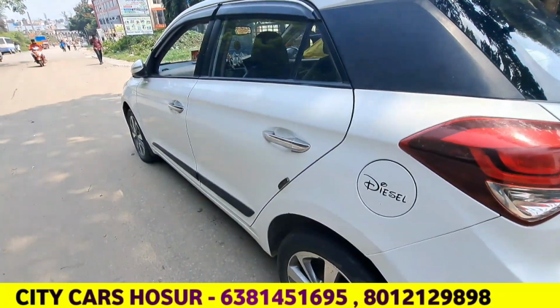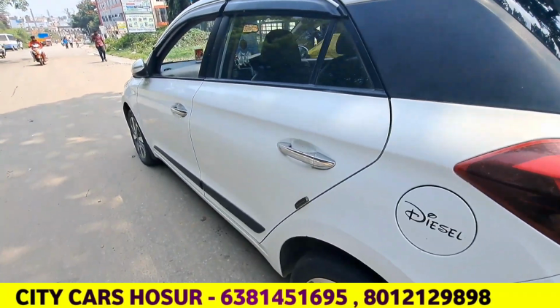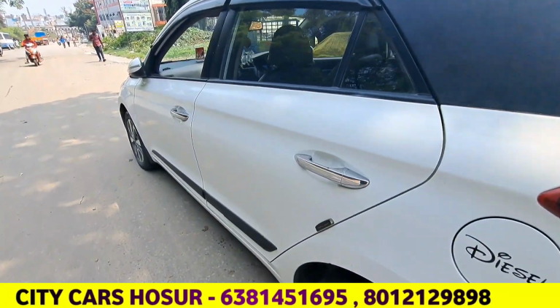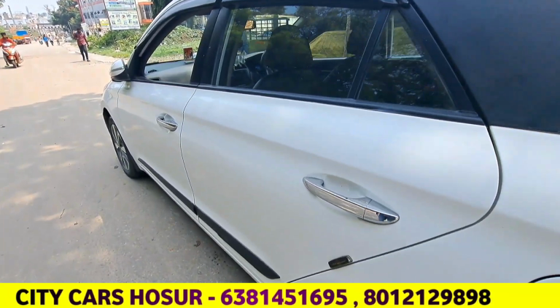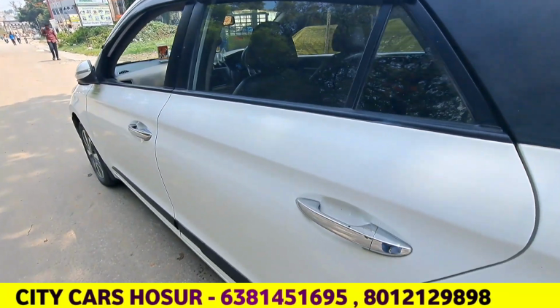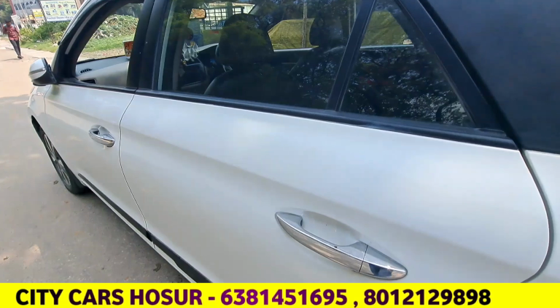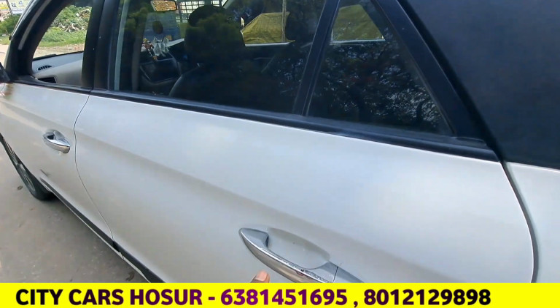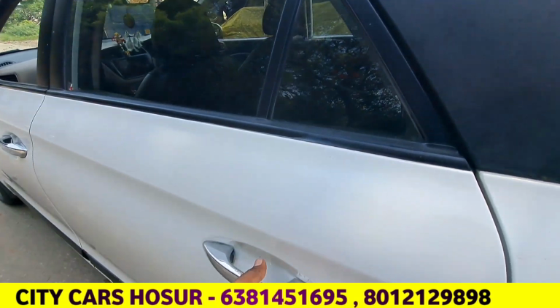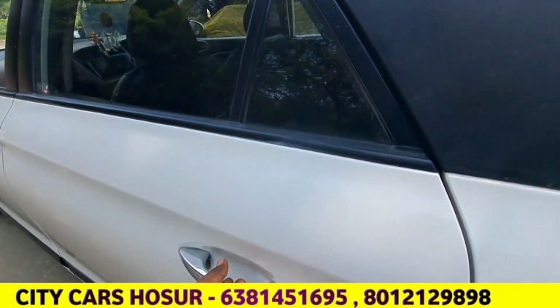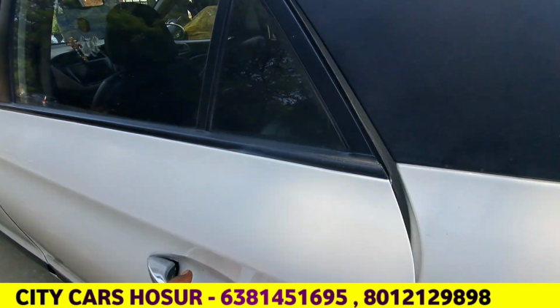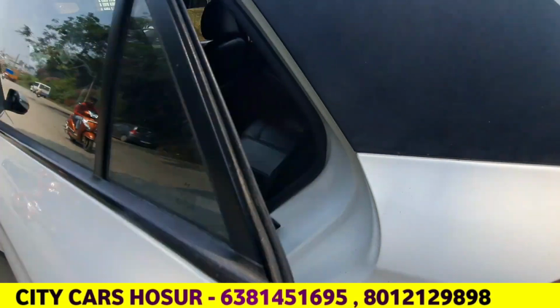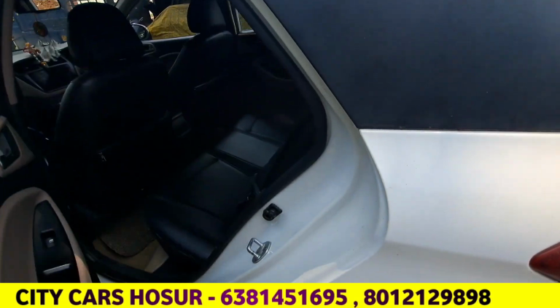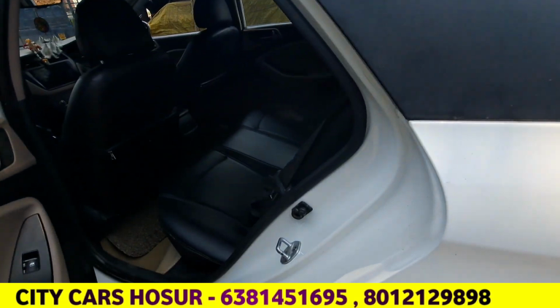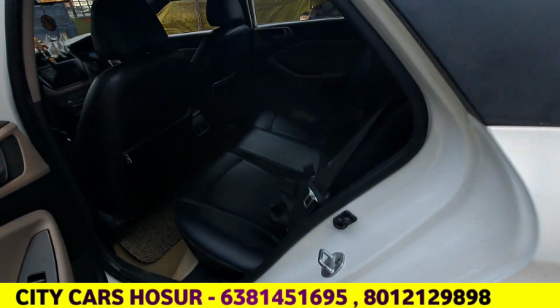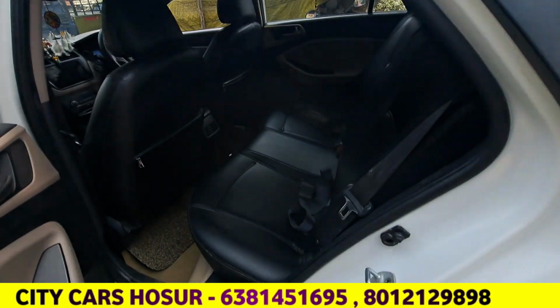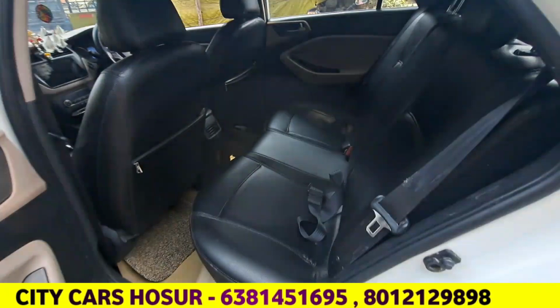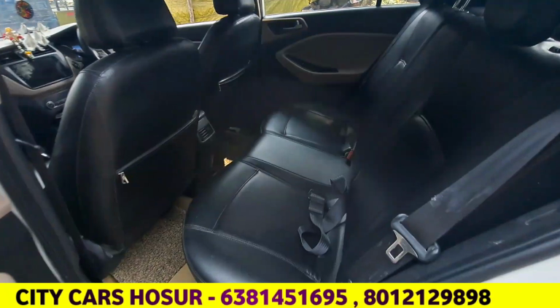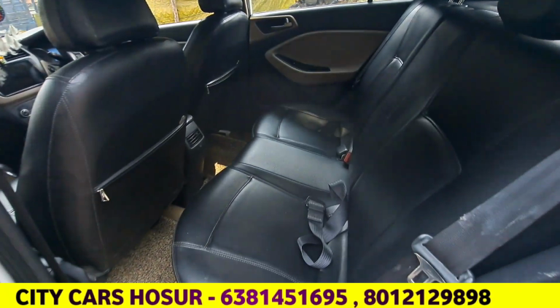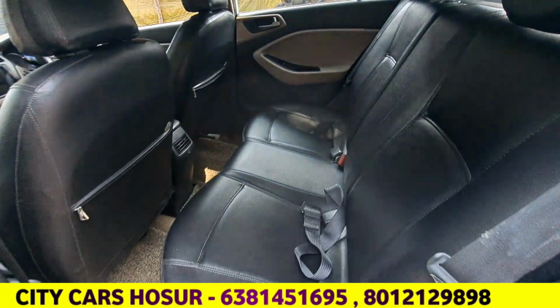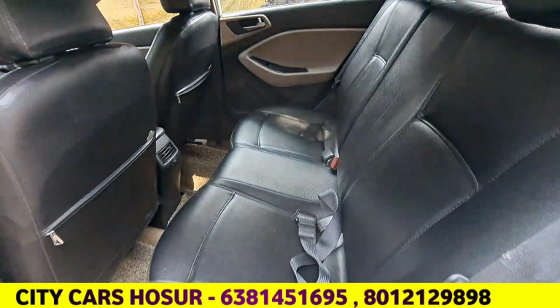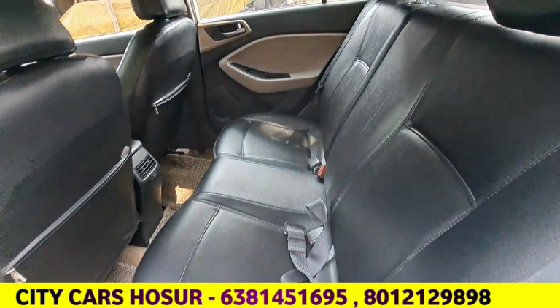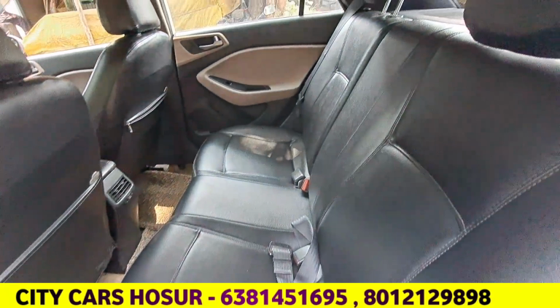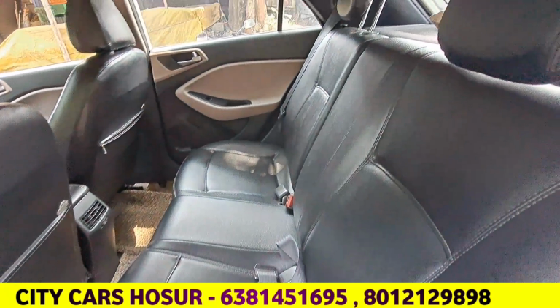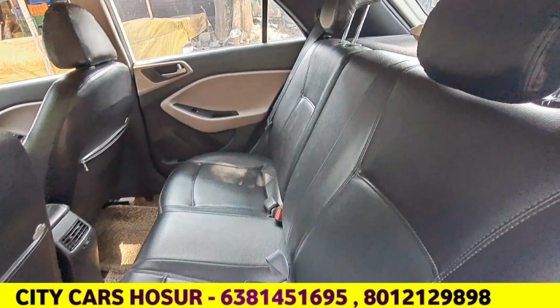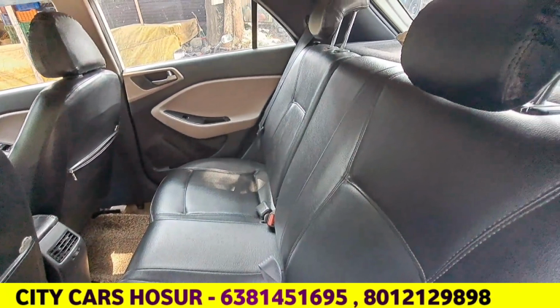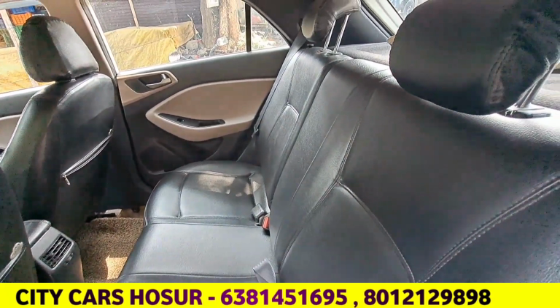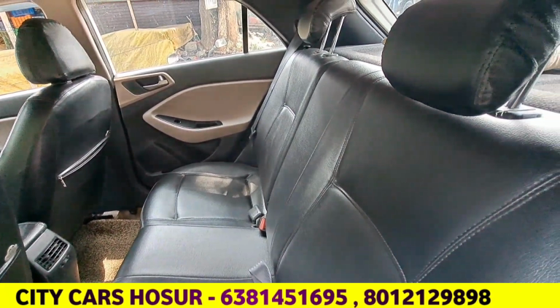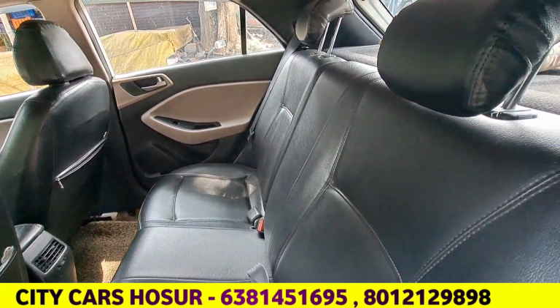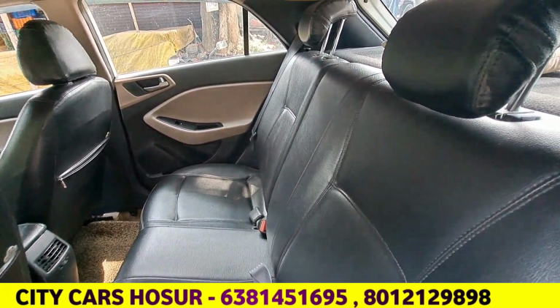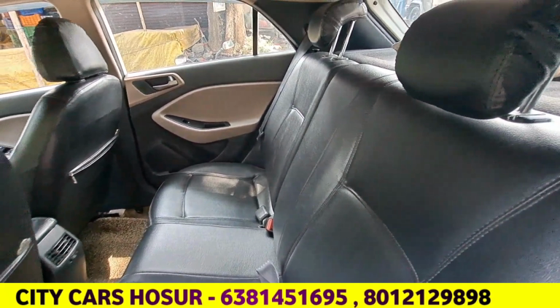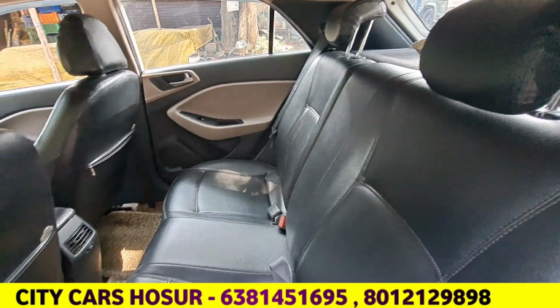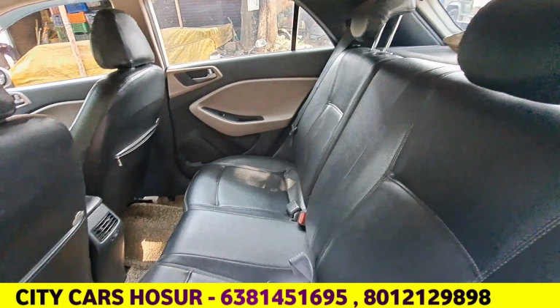The i20's interior, exterior, and LMA are super.